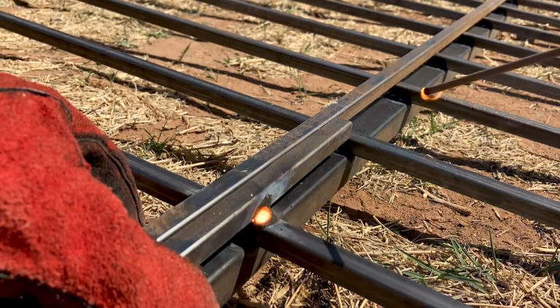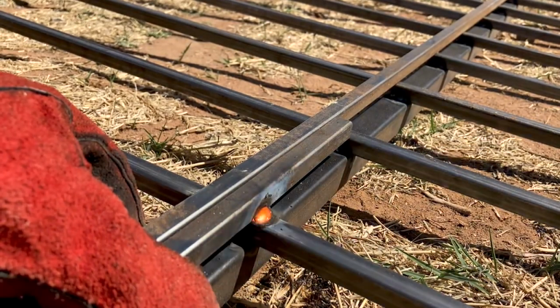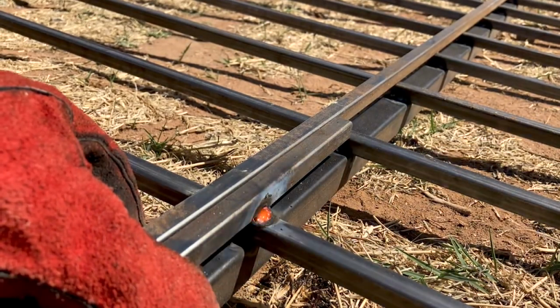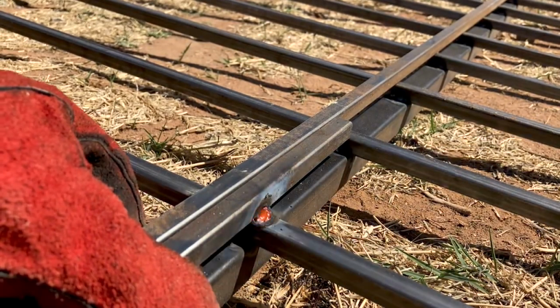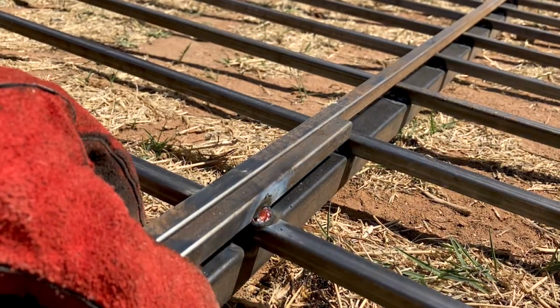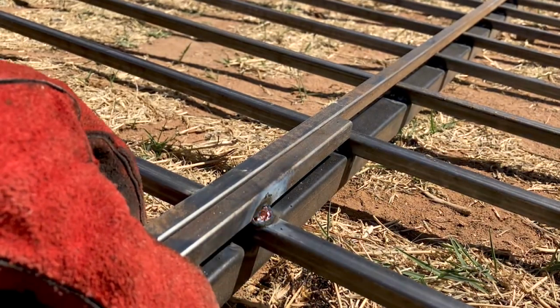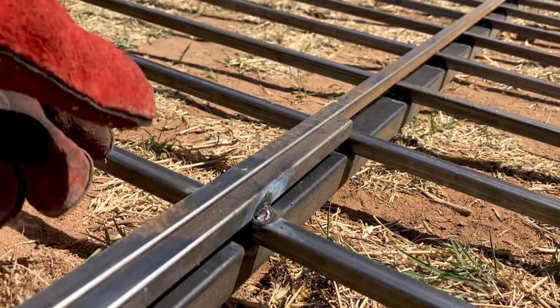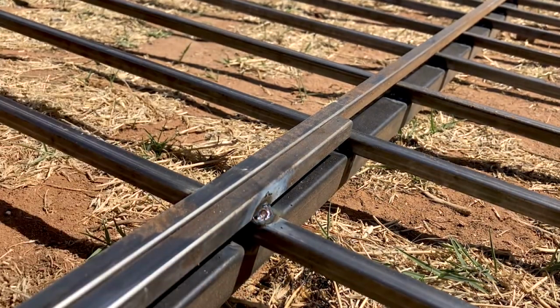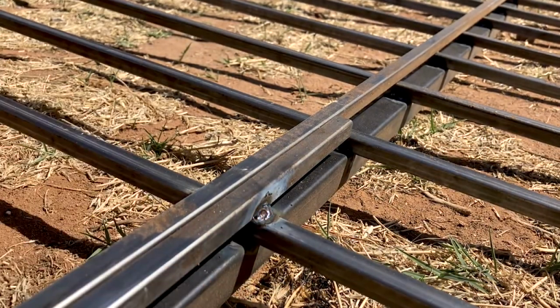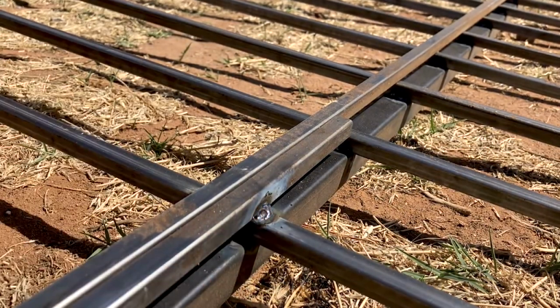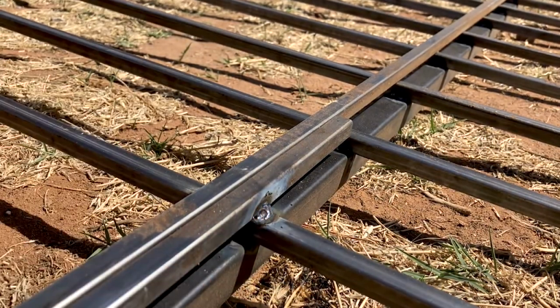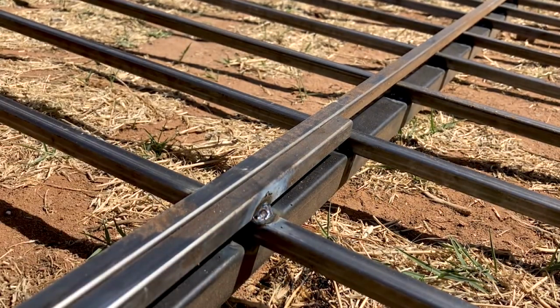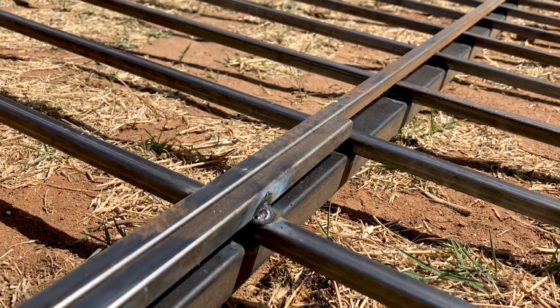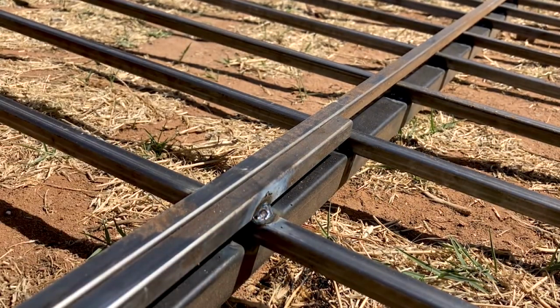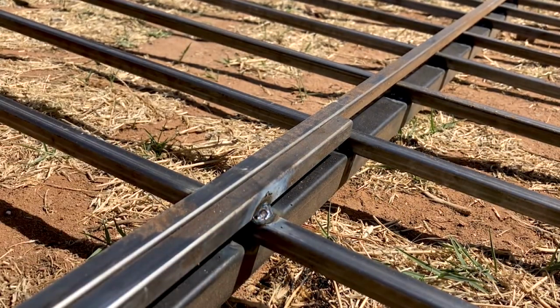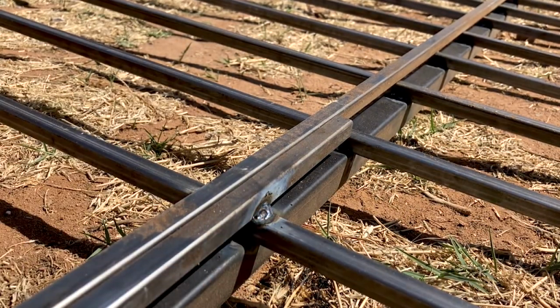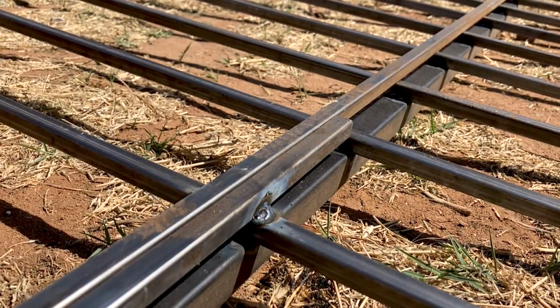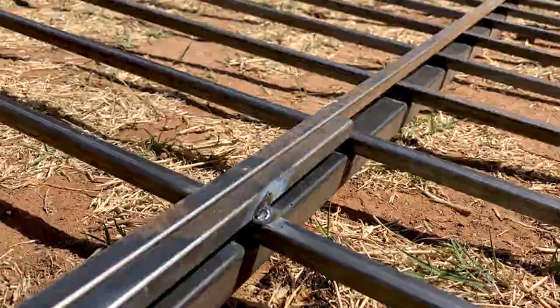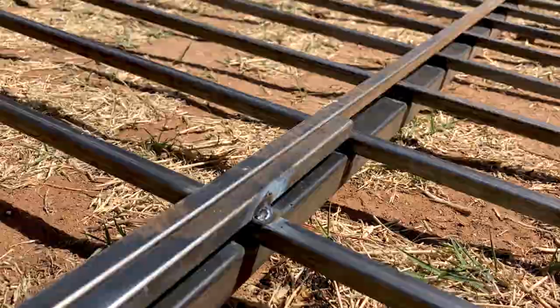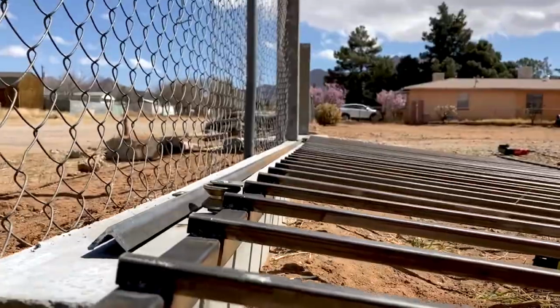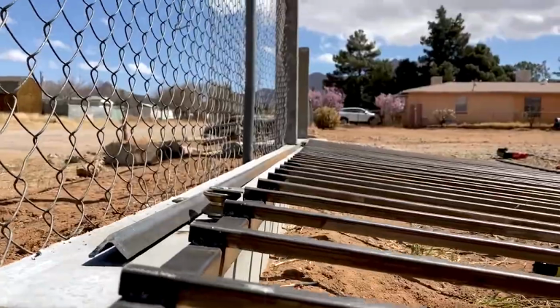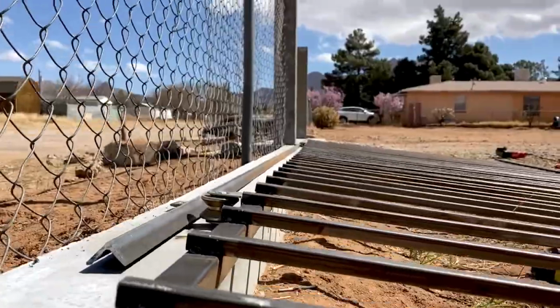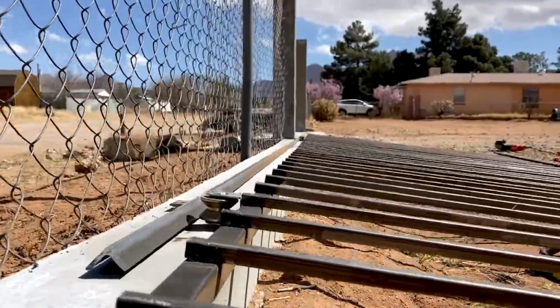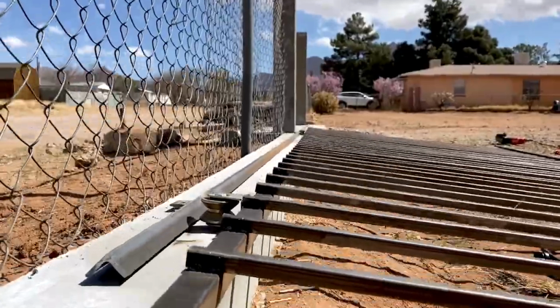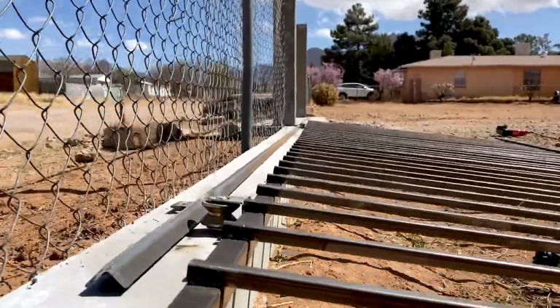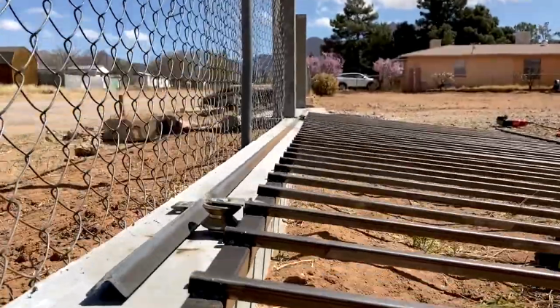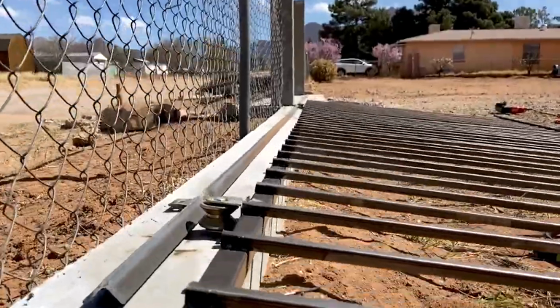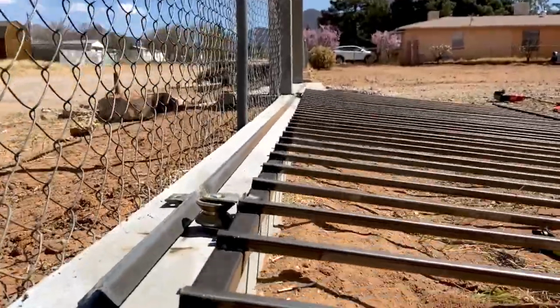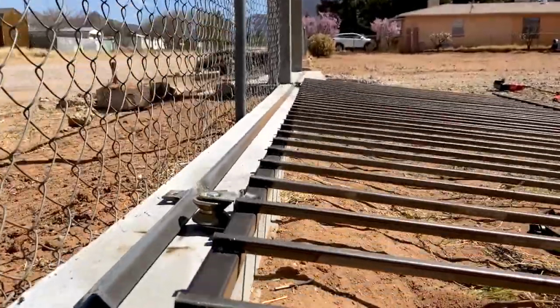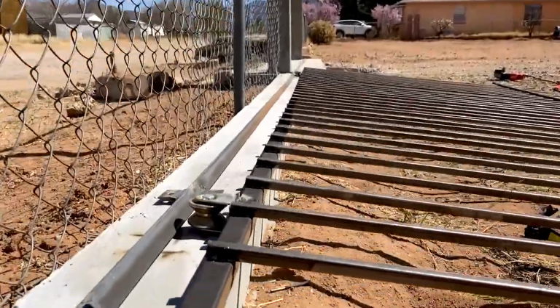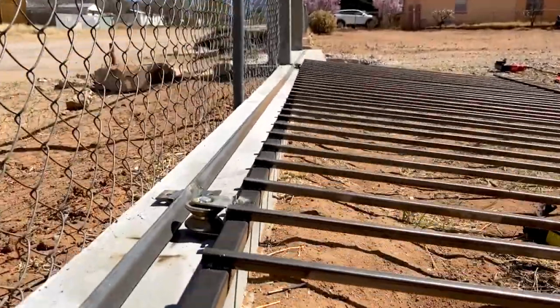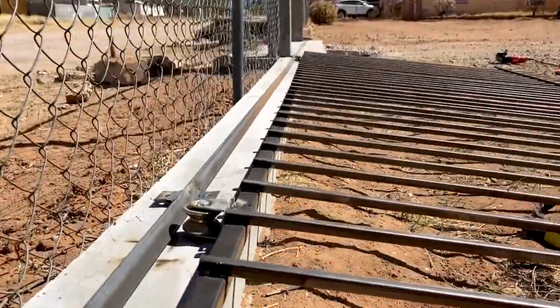I also welded a couple of v-groove metal wheels onto the gate, so it was time to mount it onto the track.